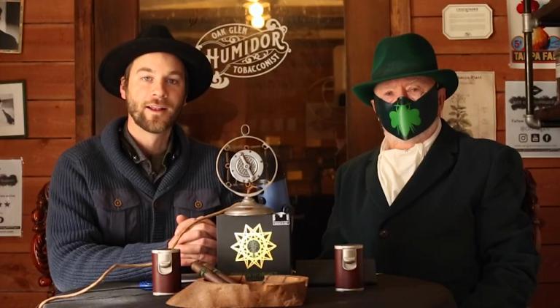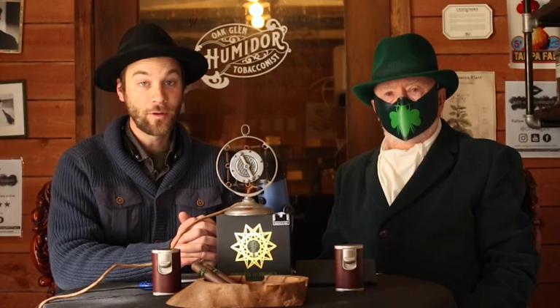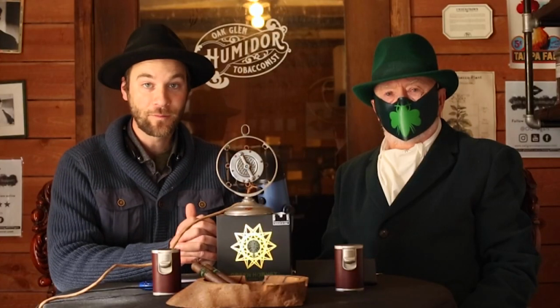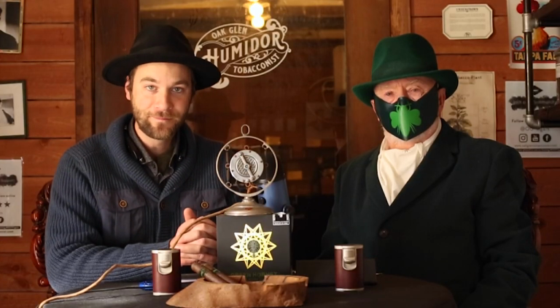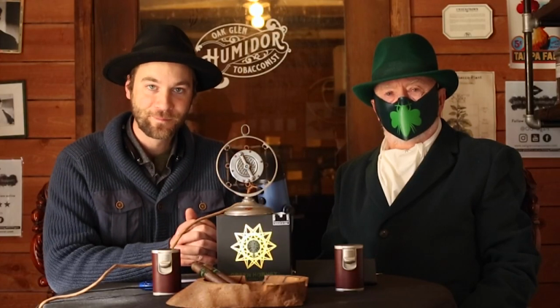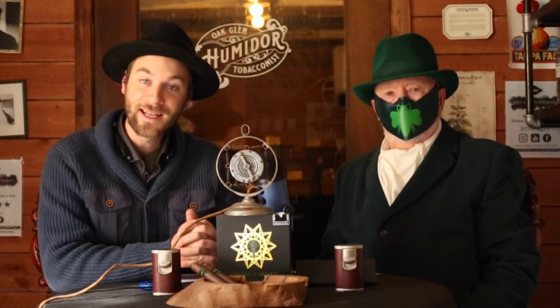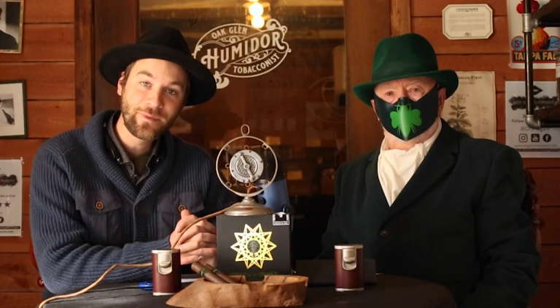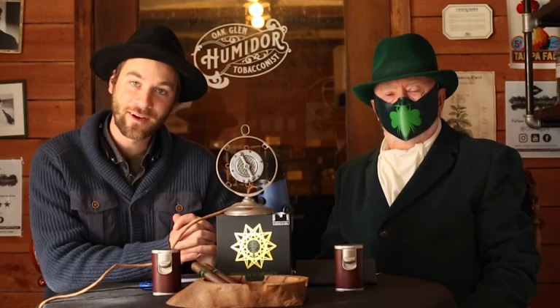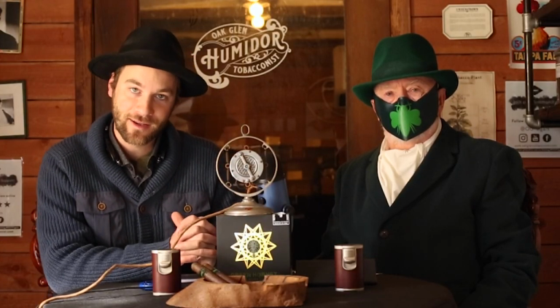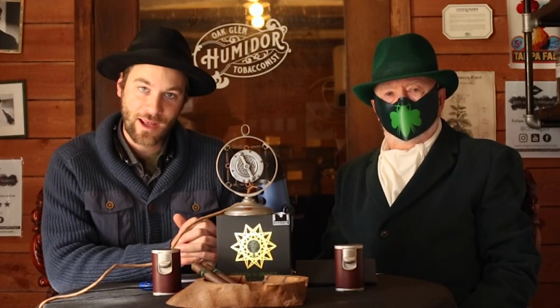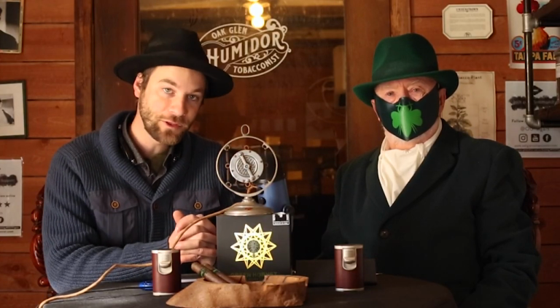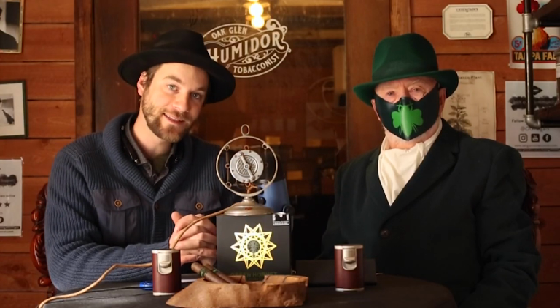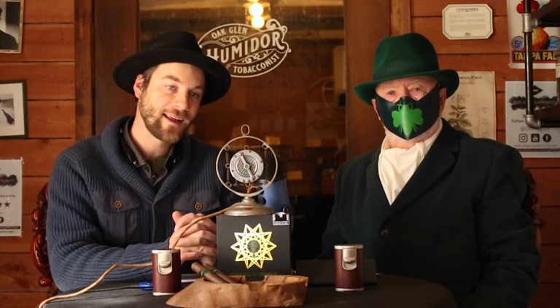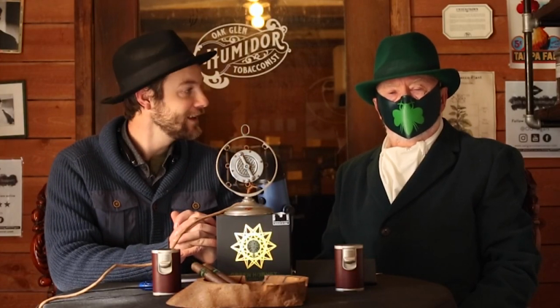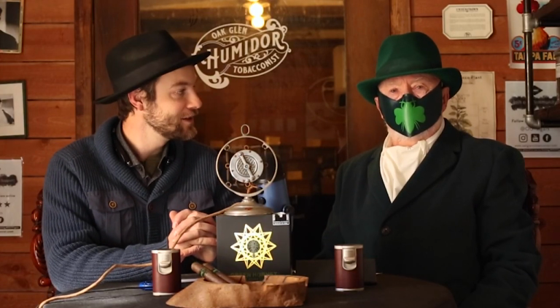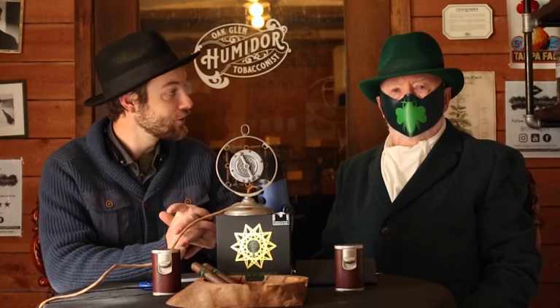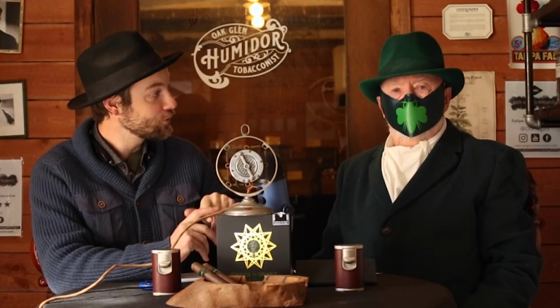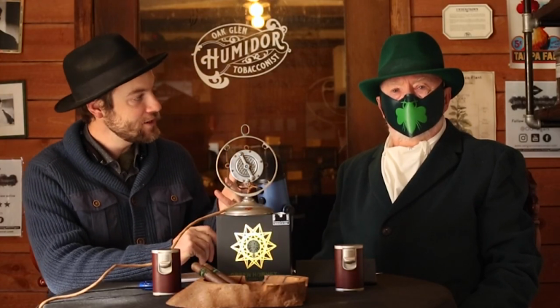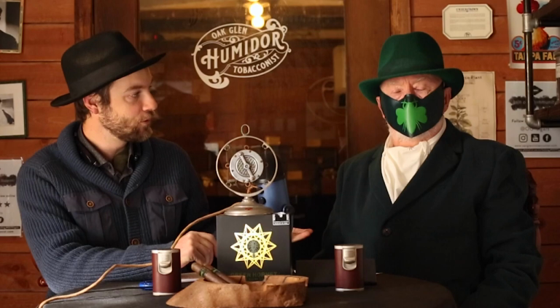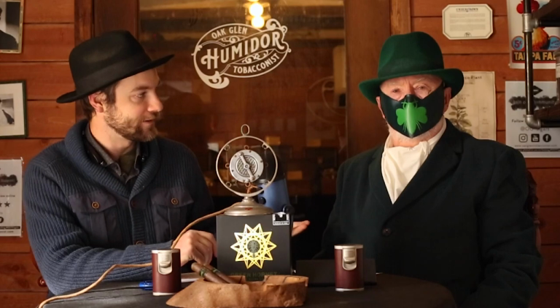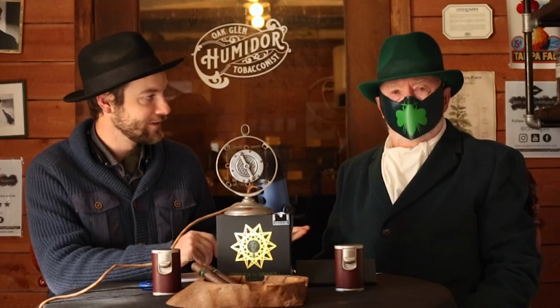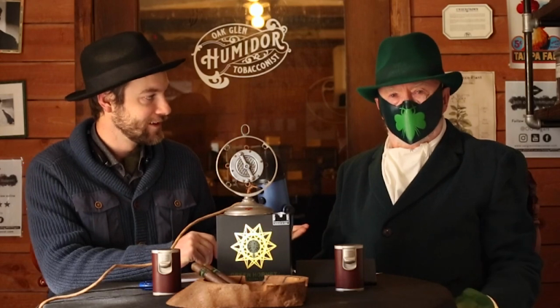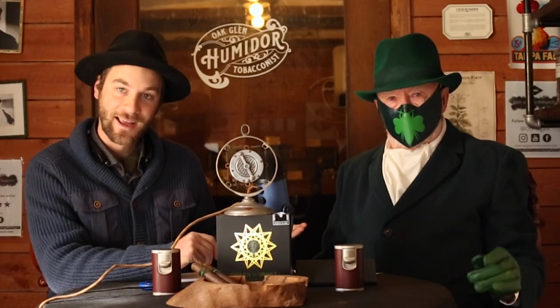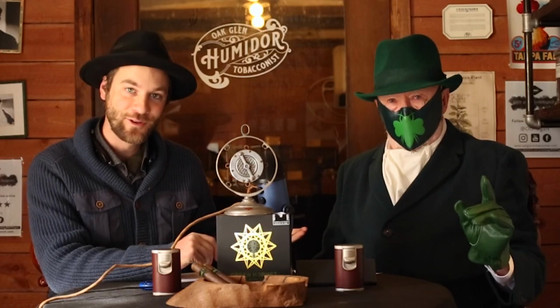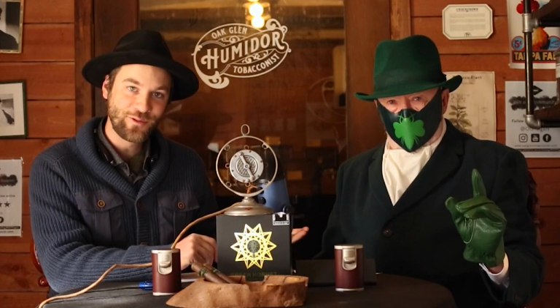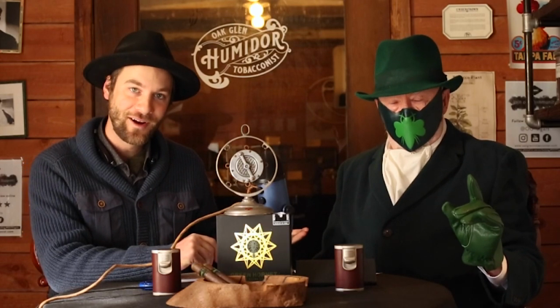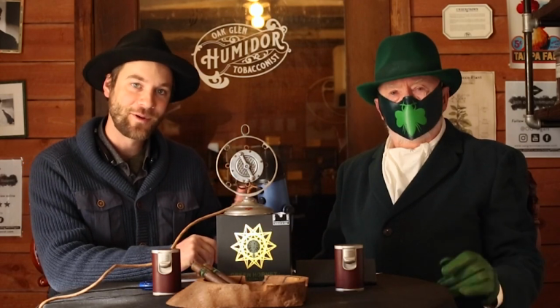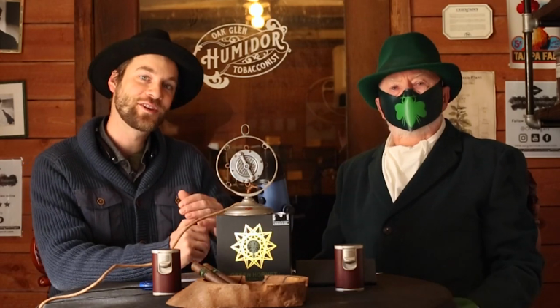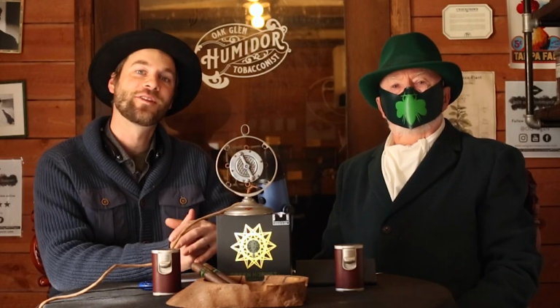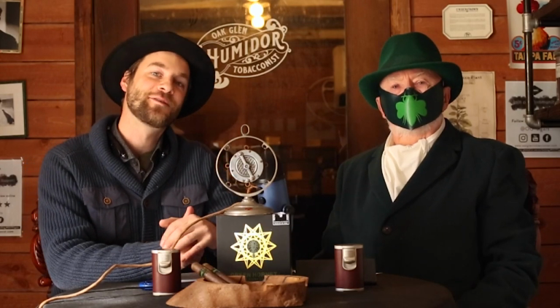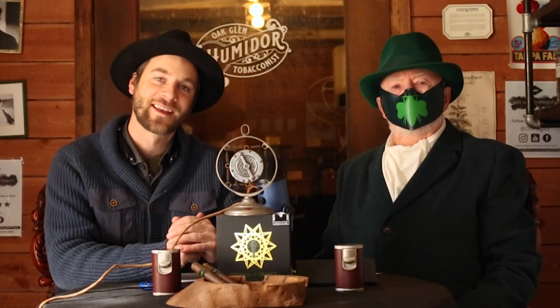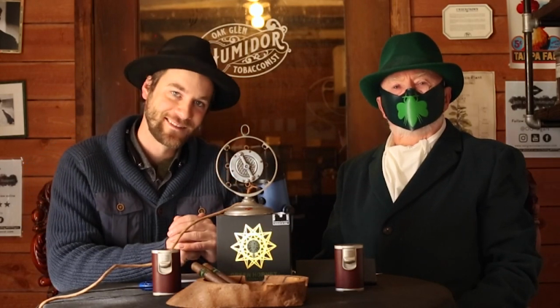Hello everyone, my name is Eric, and with me today is the Green Hornet, and you are watching Oakland Tobacconists.